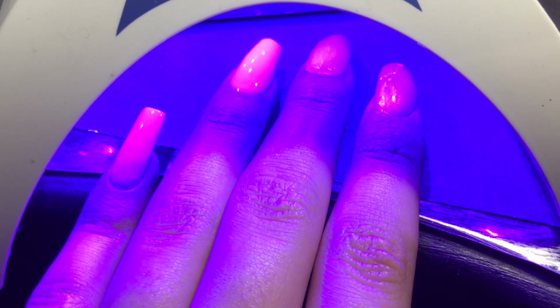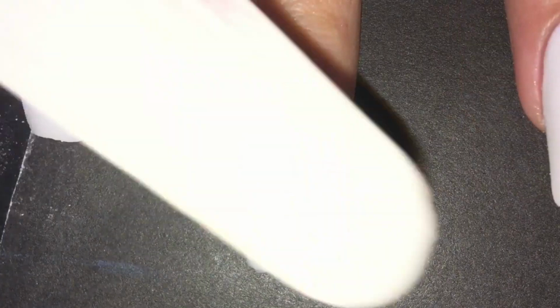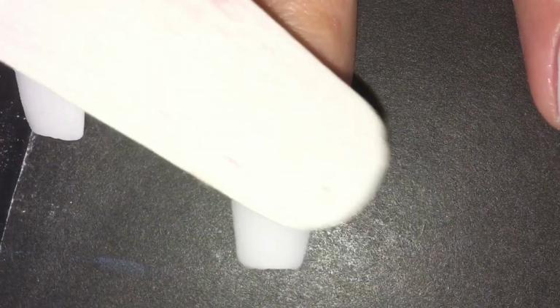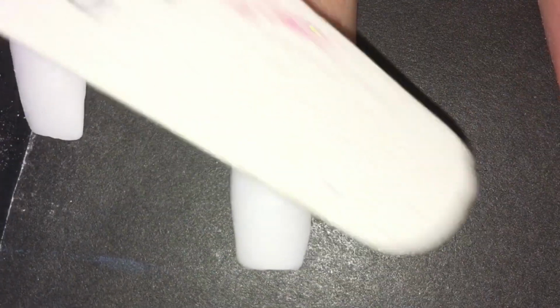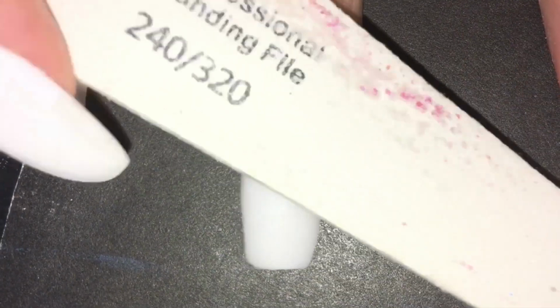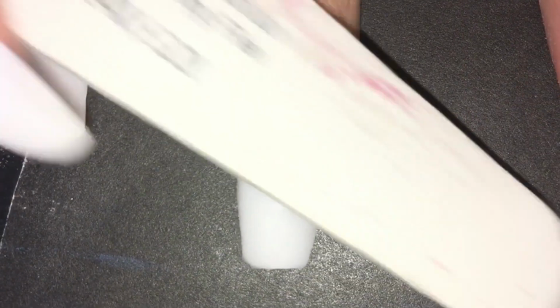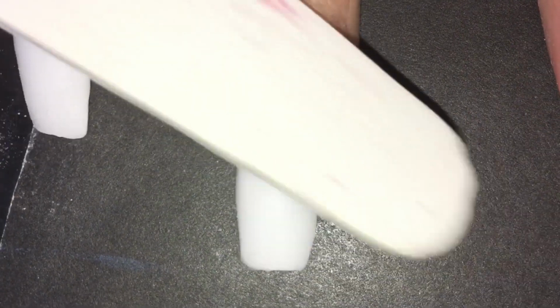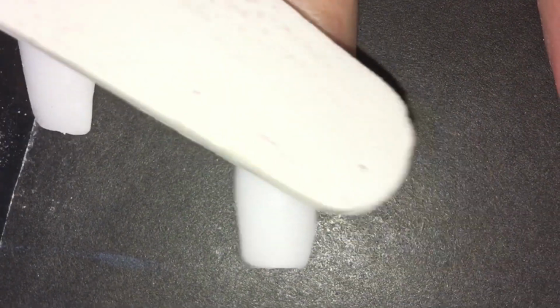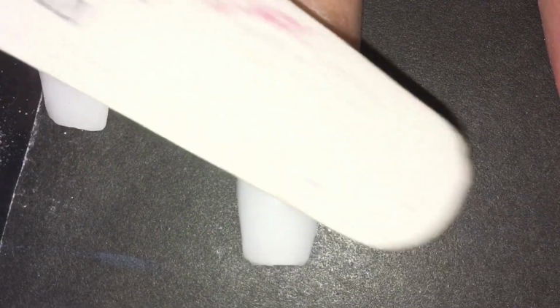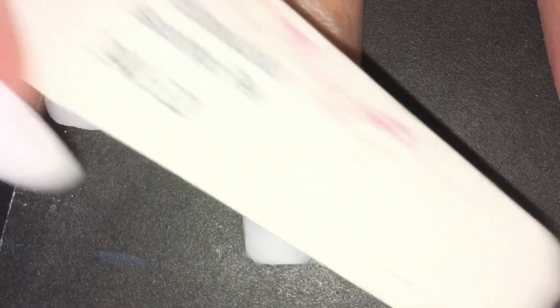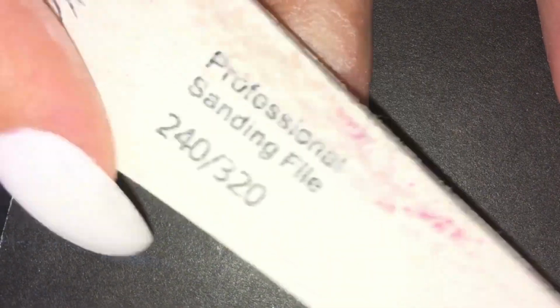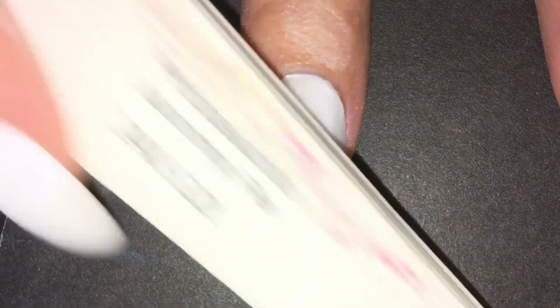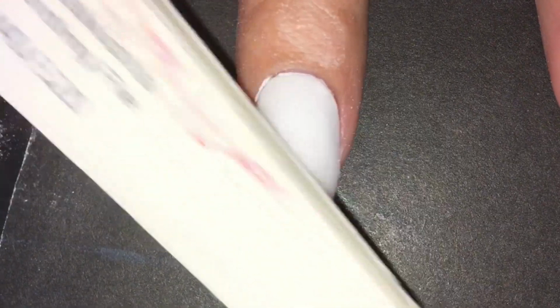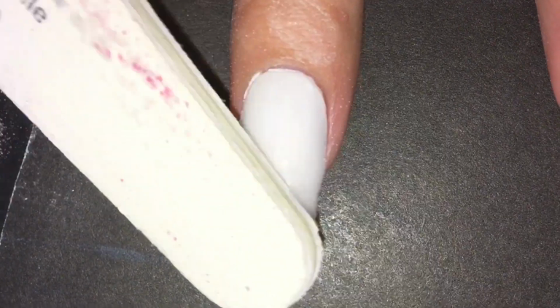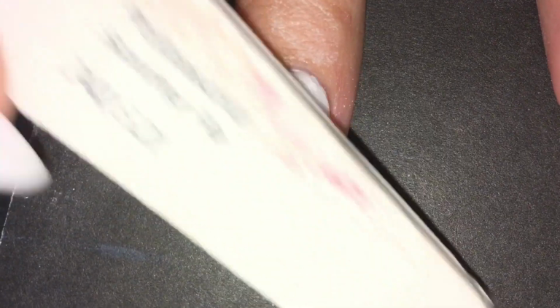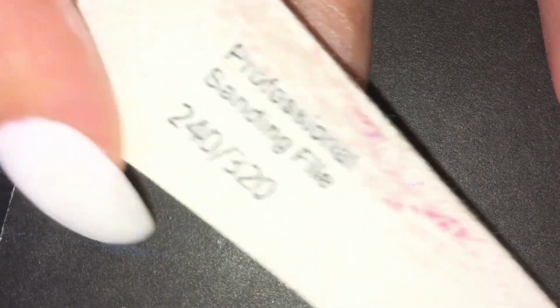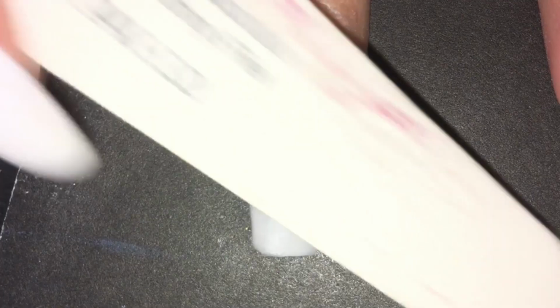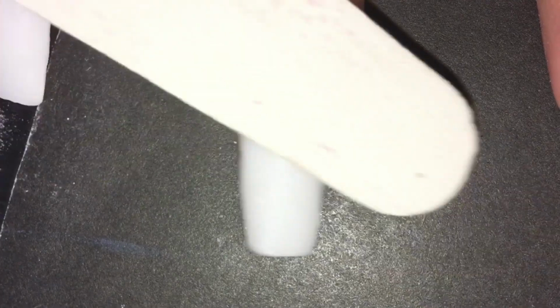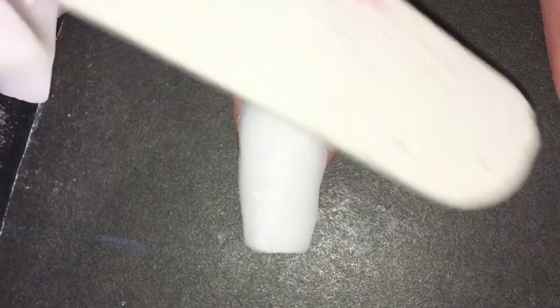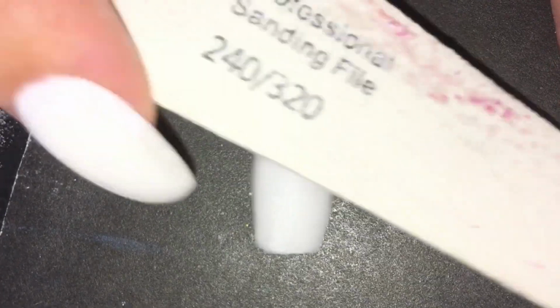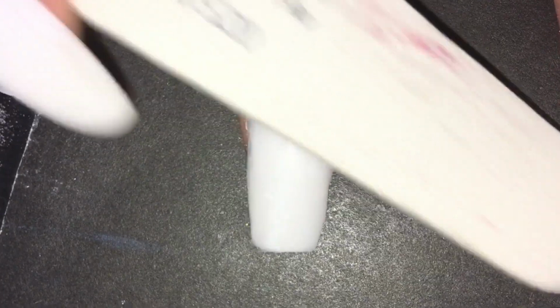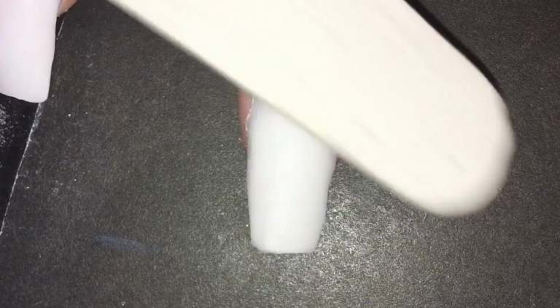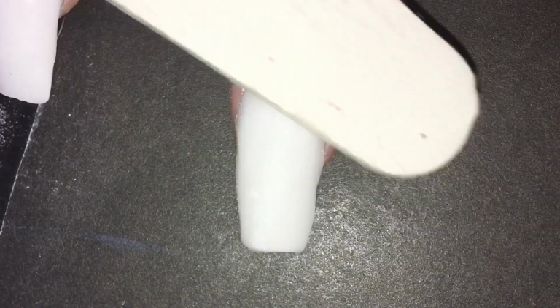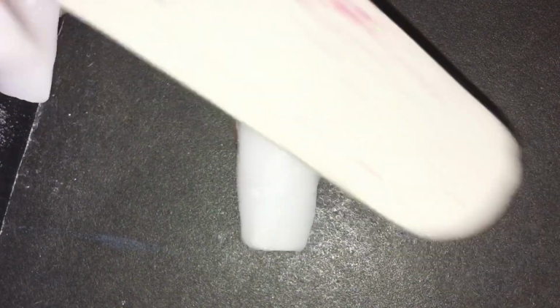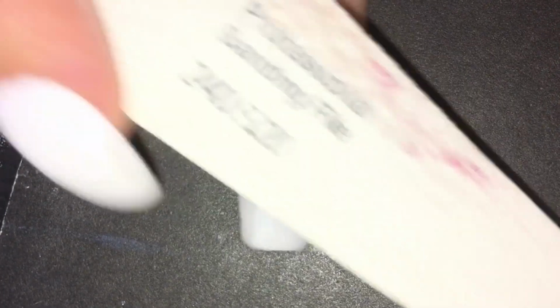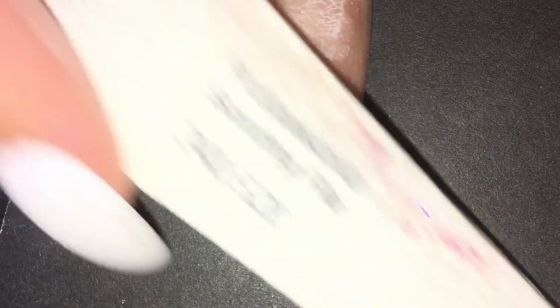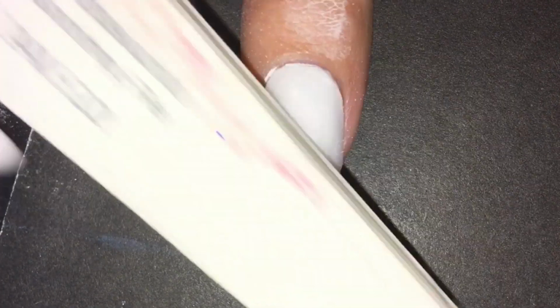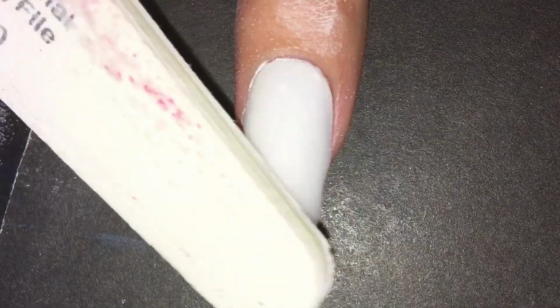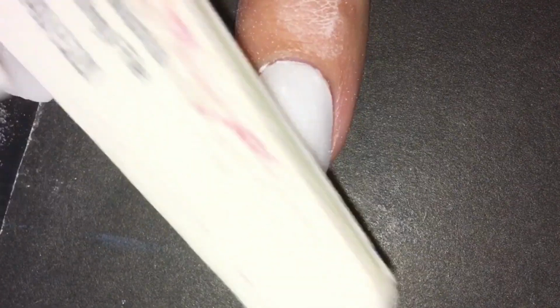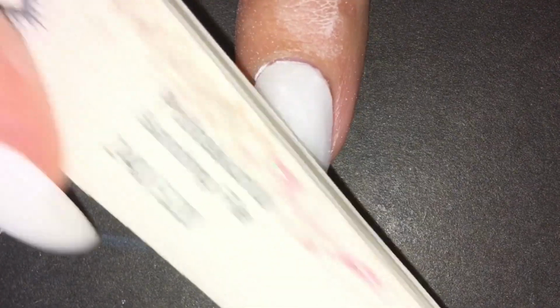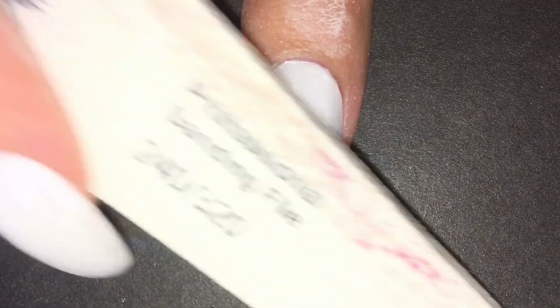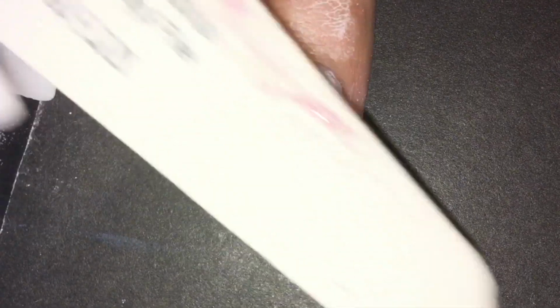Now it's time for that filing I was talking about, so I just filed until it was smooth and the nail was straight.